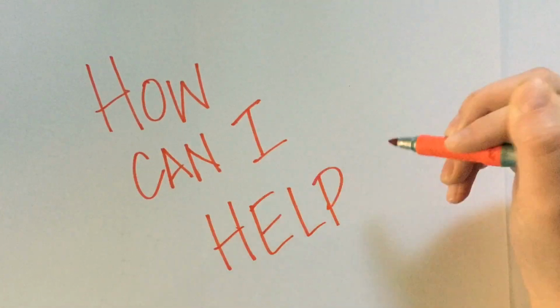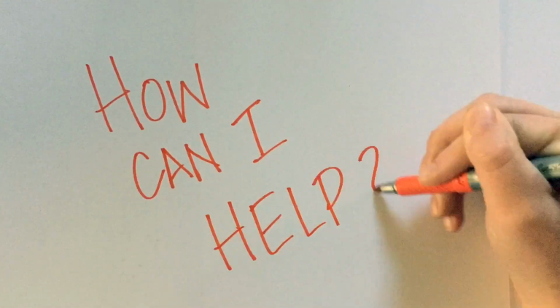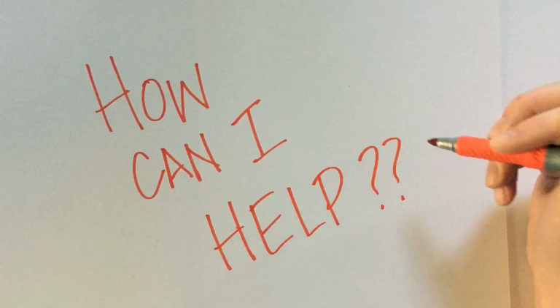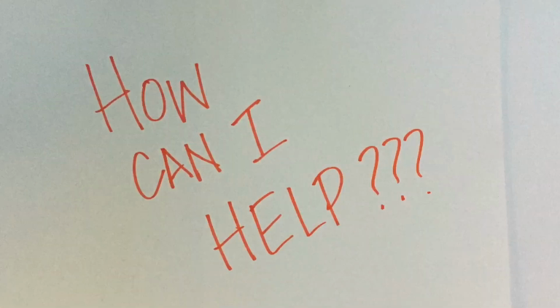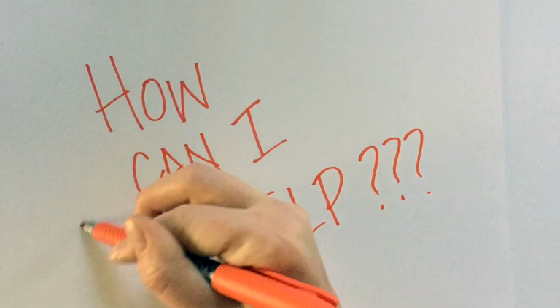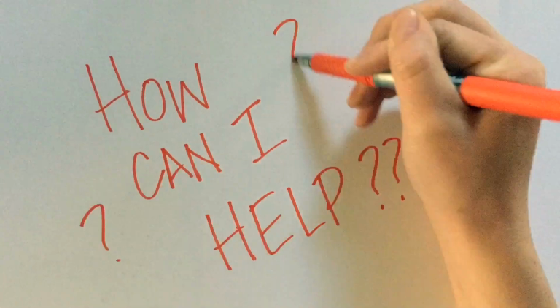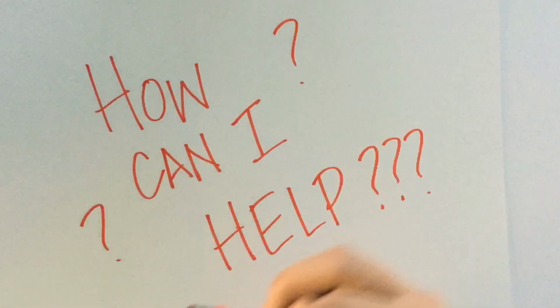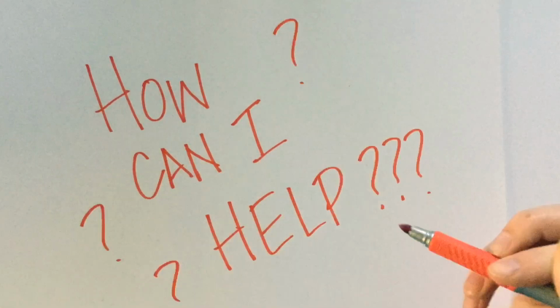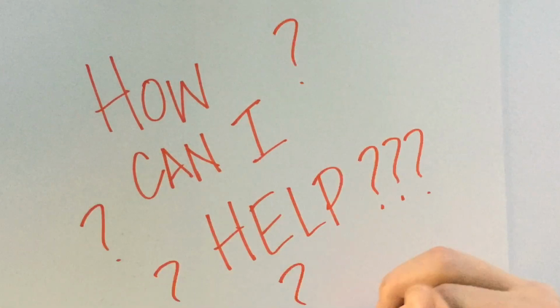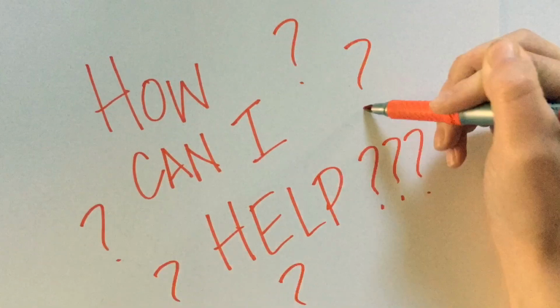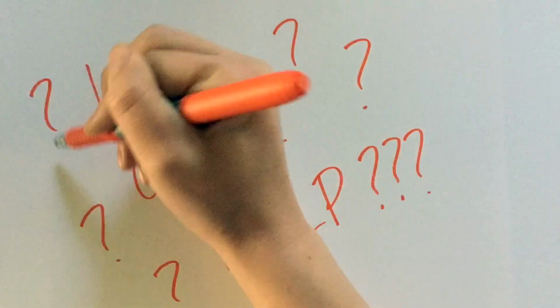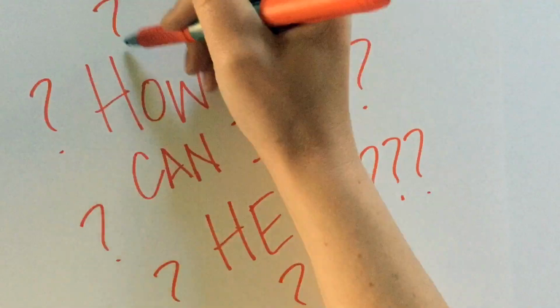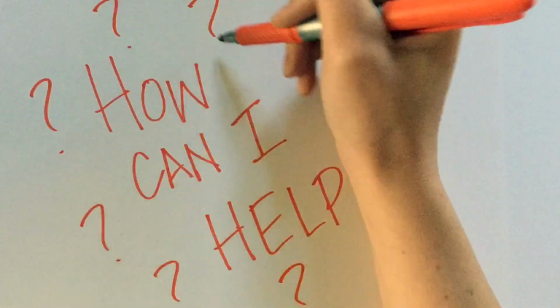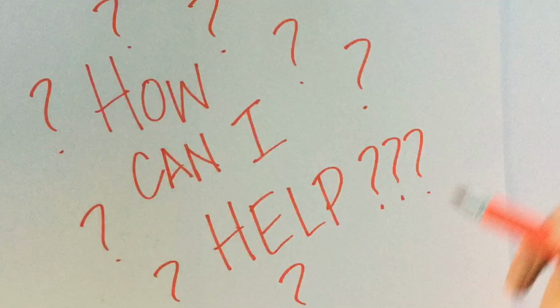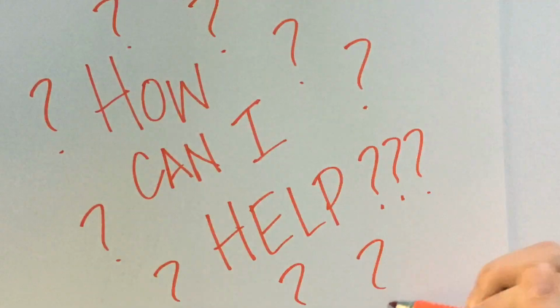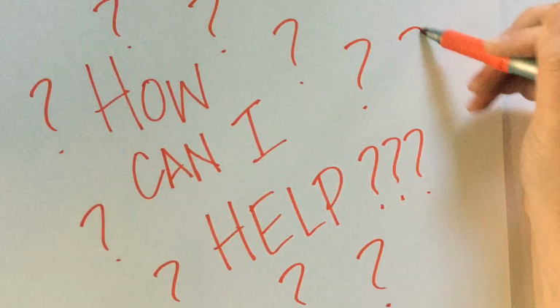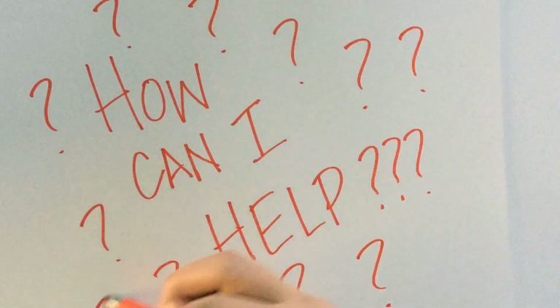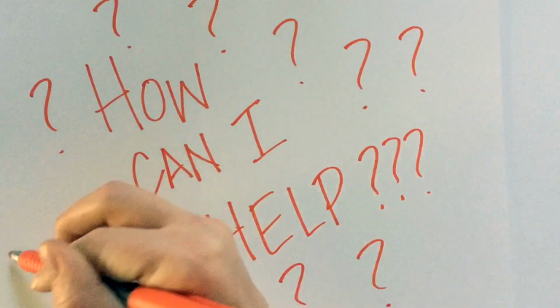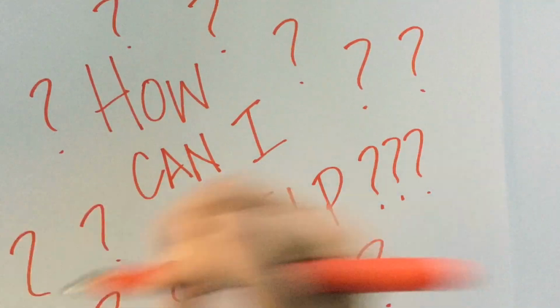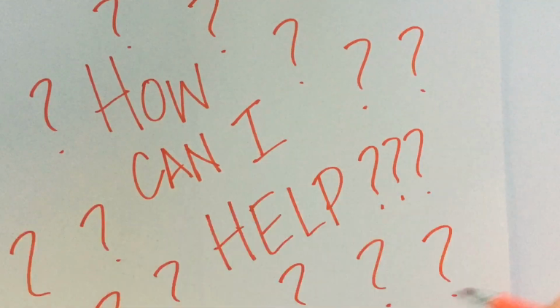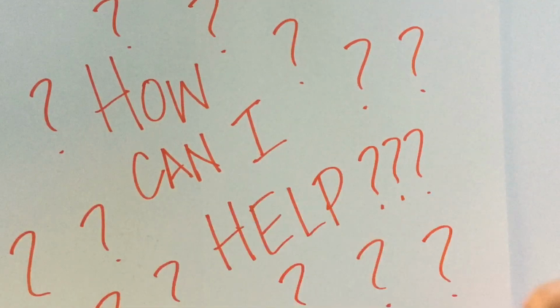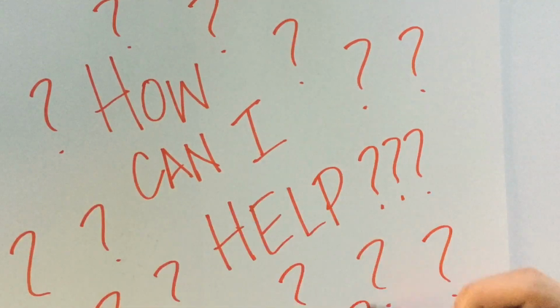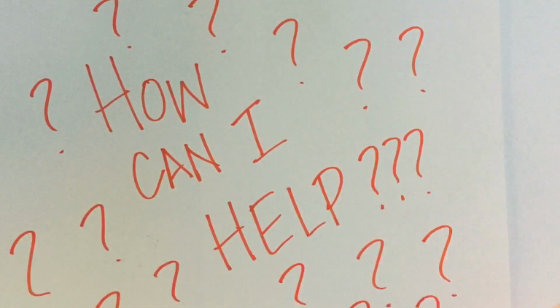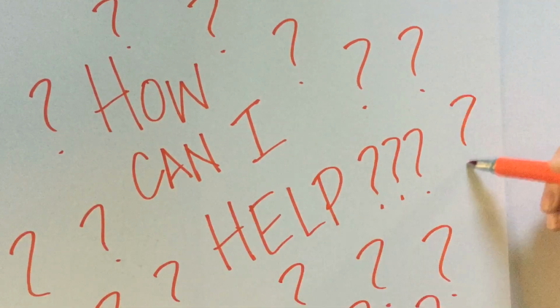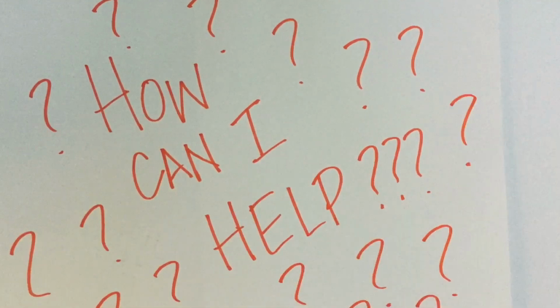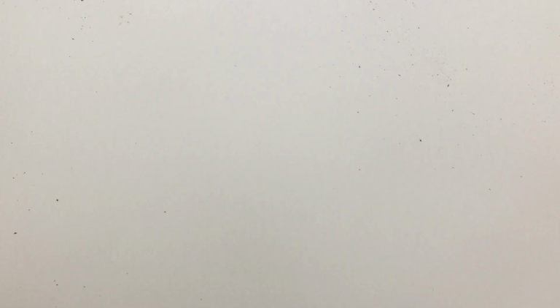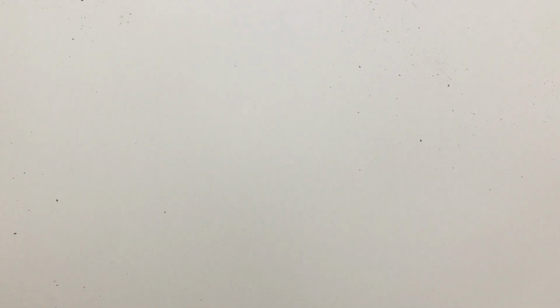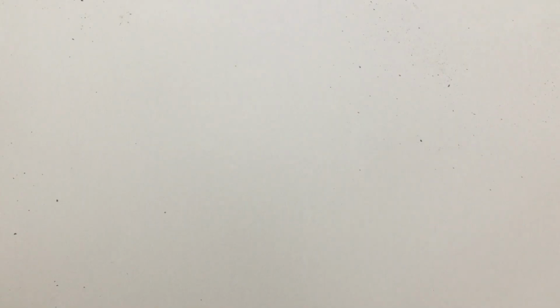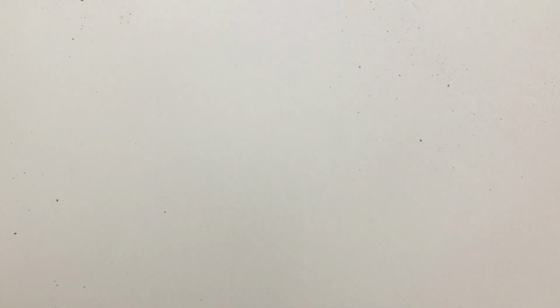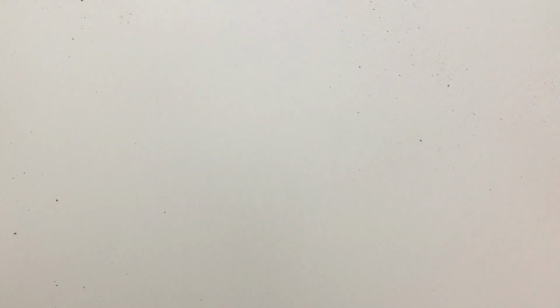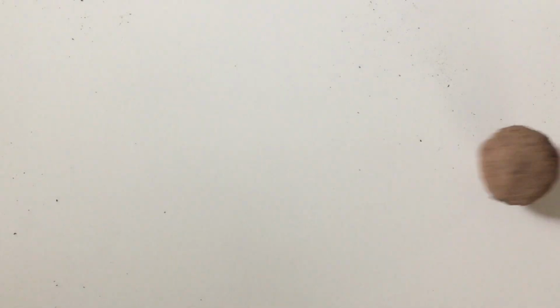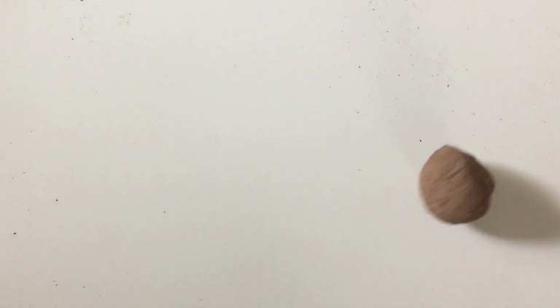So you might be asking yourself, how can I help? Enter the seed bomb.